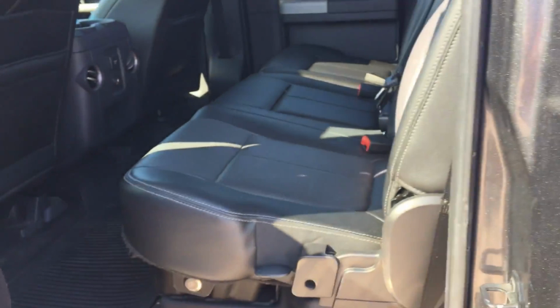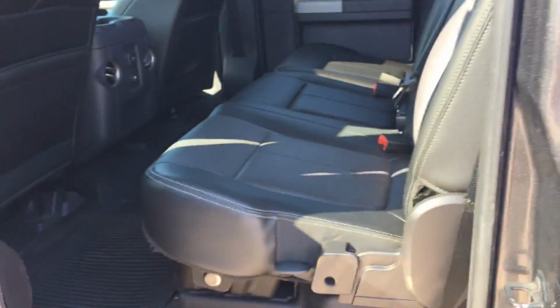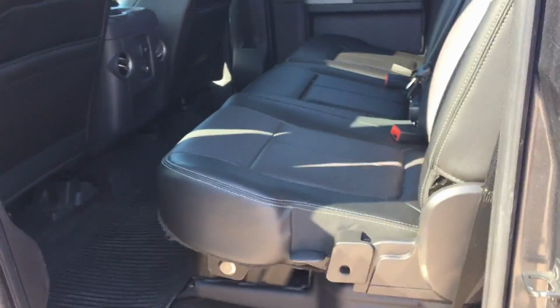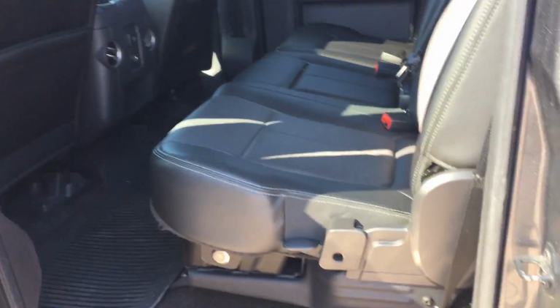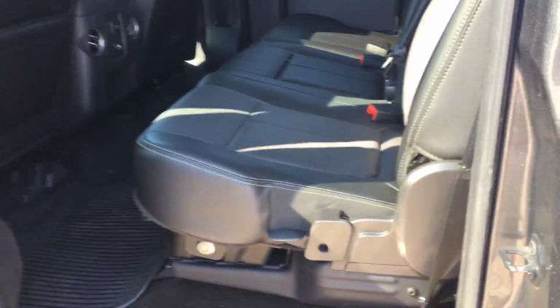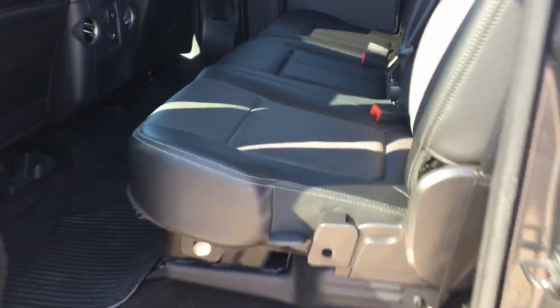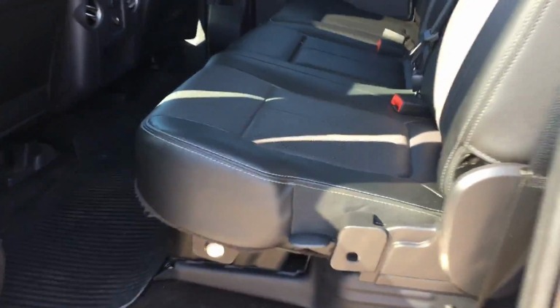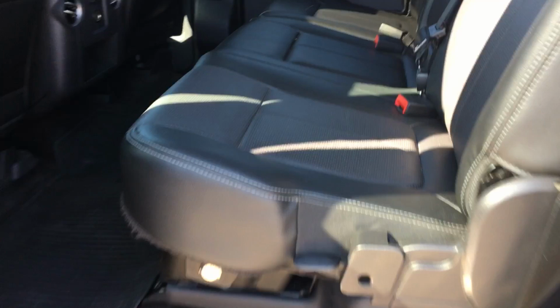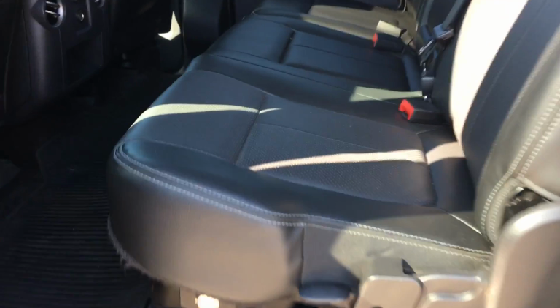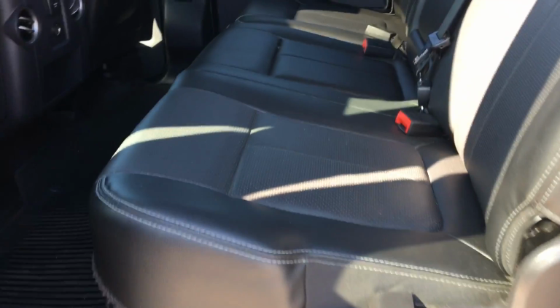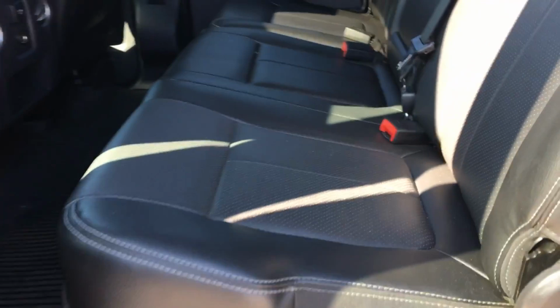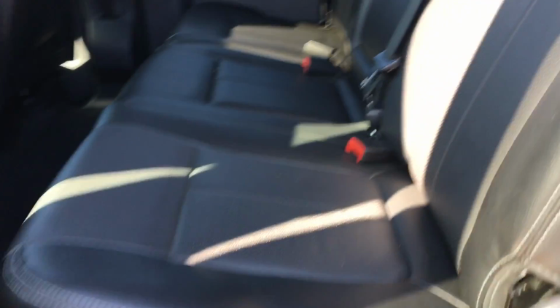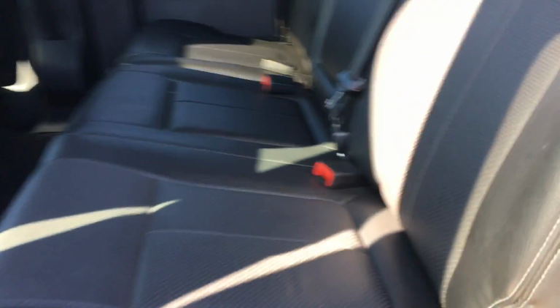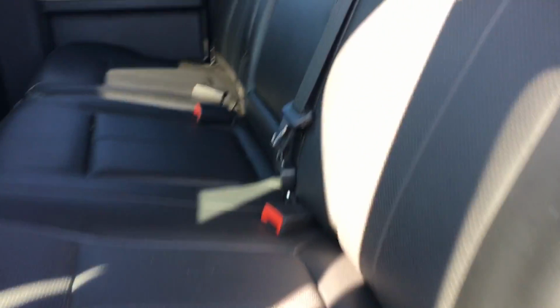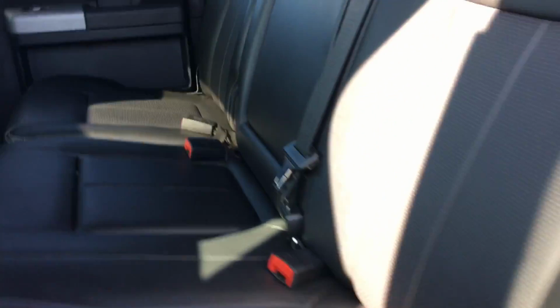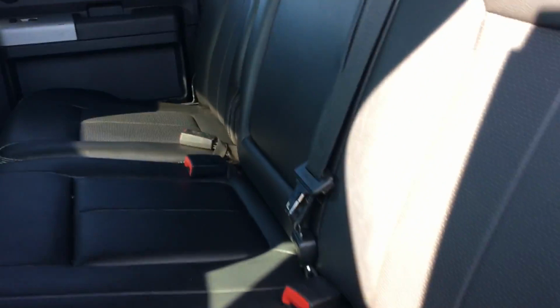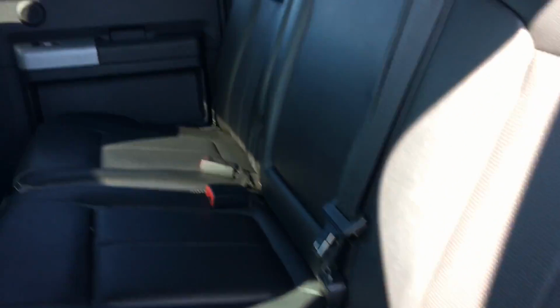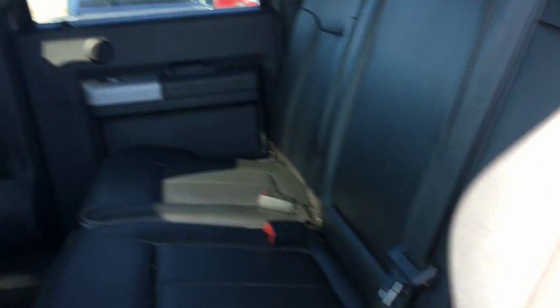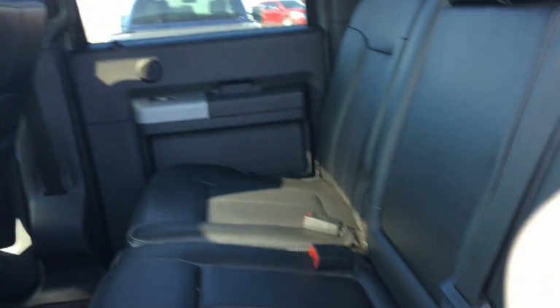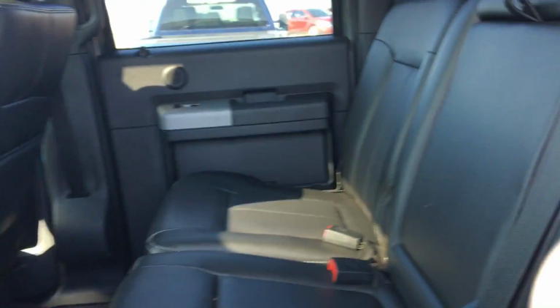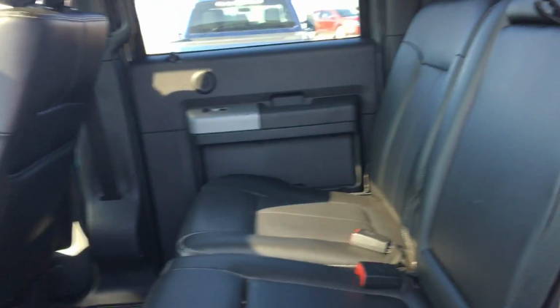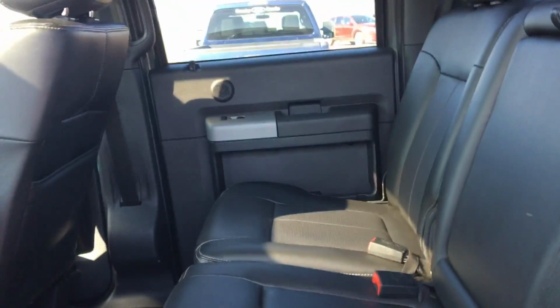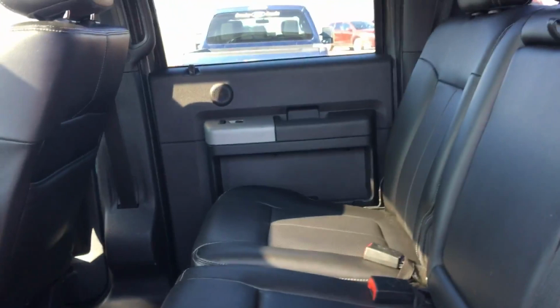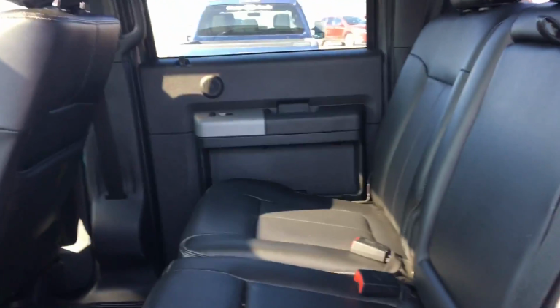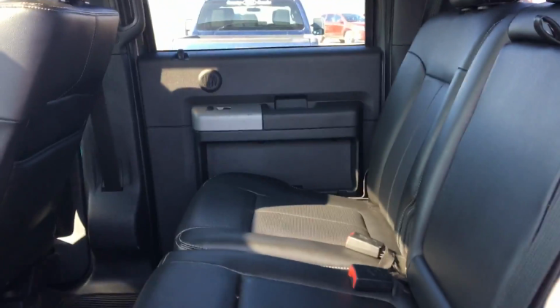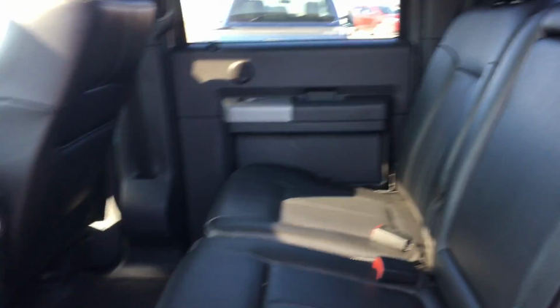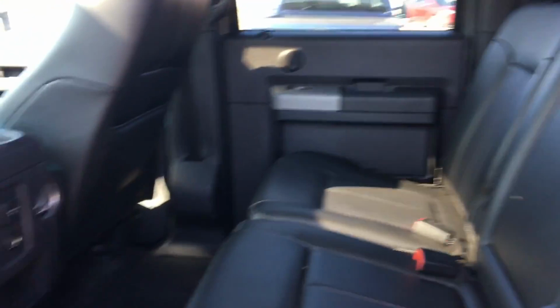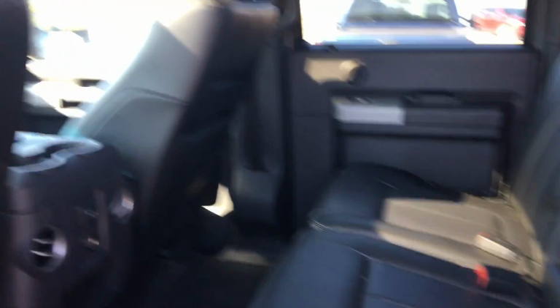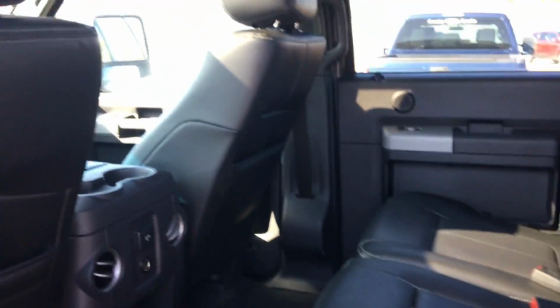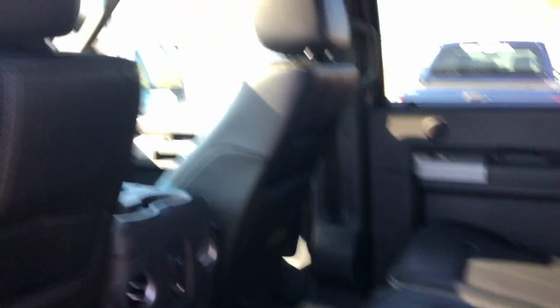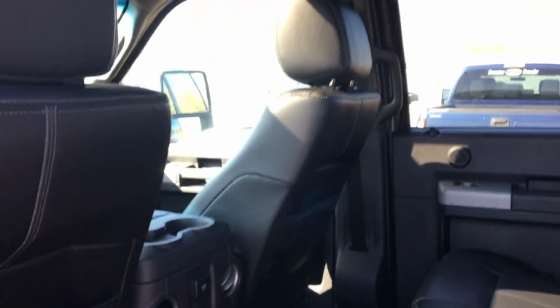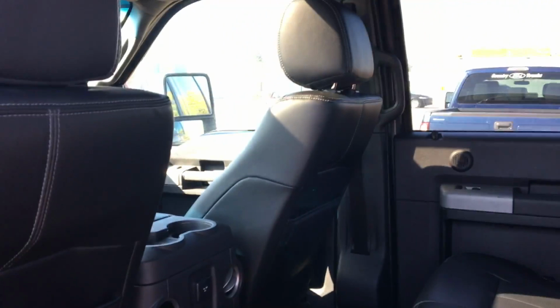So we have a nice black leather interior in here. We have heated seats in the back as well.